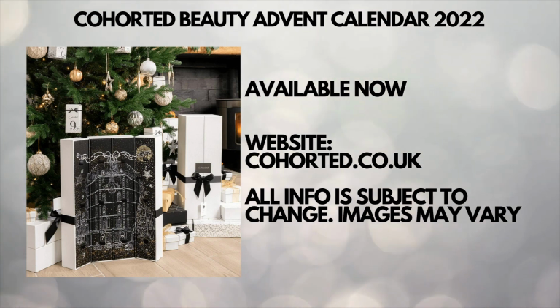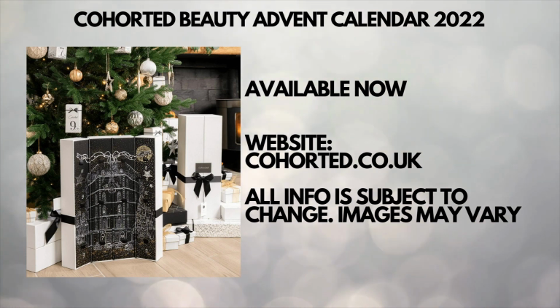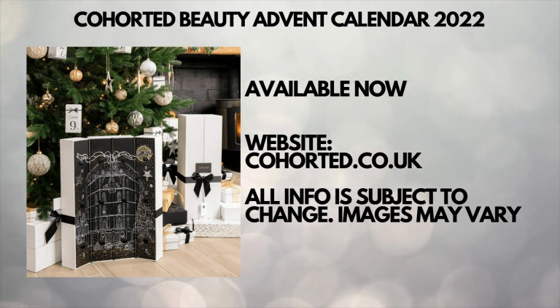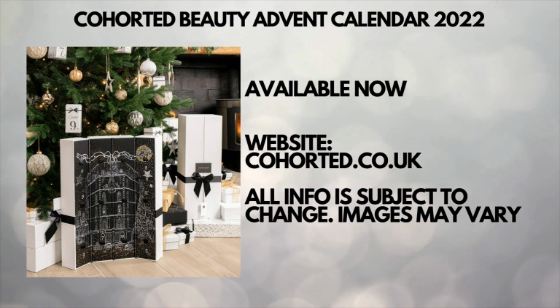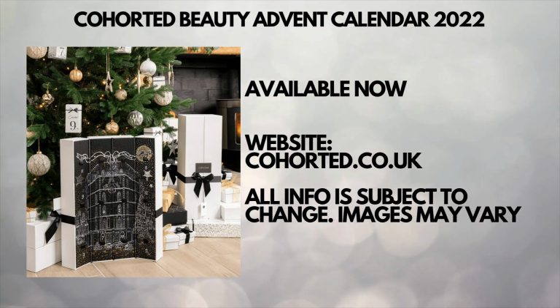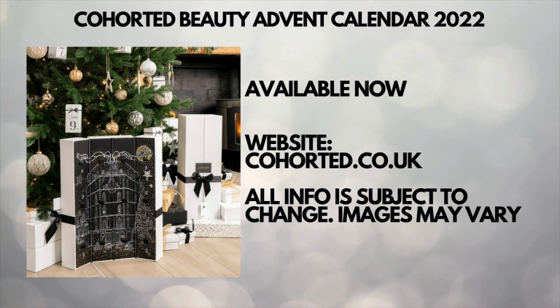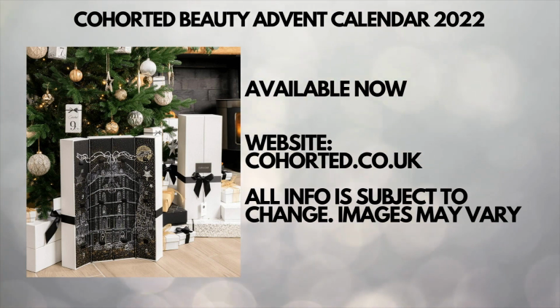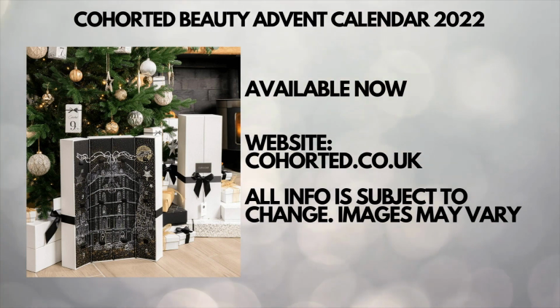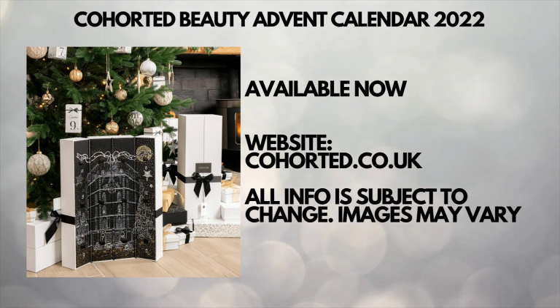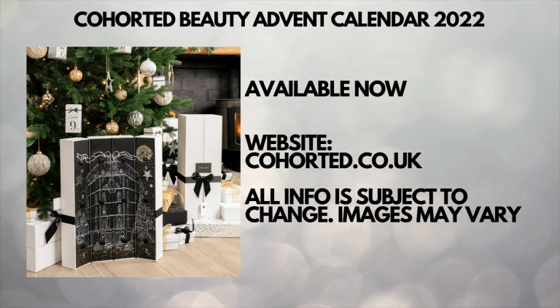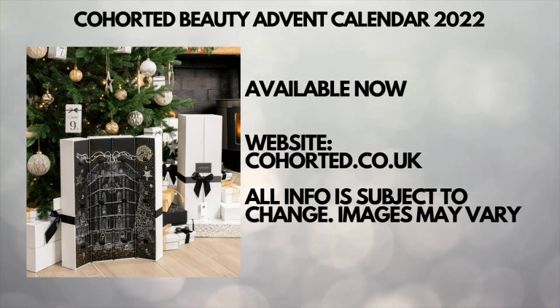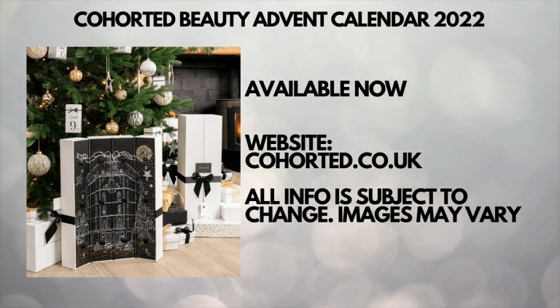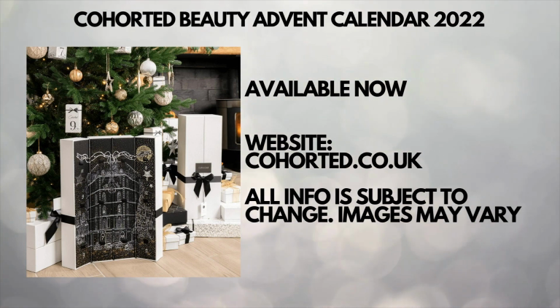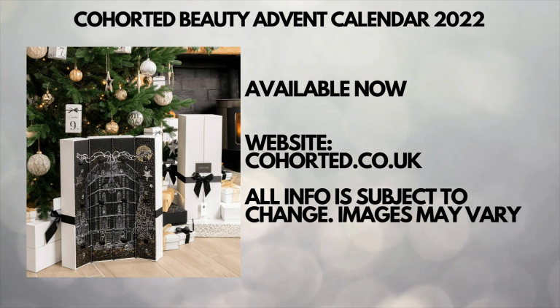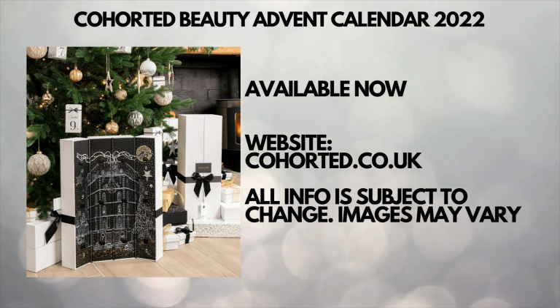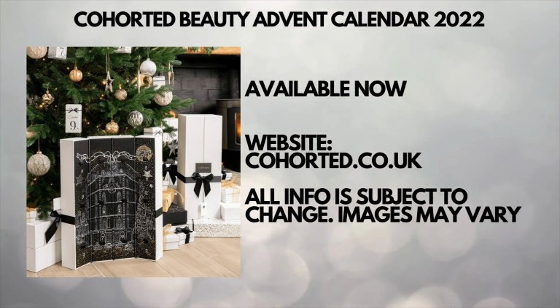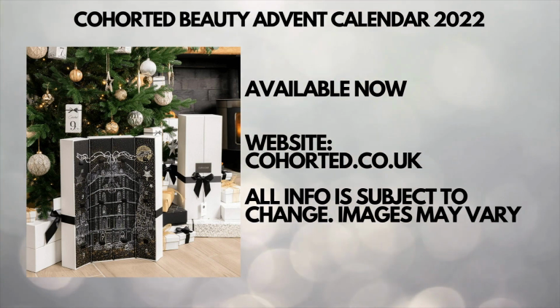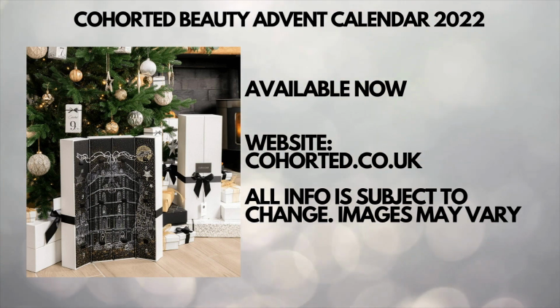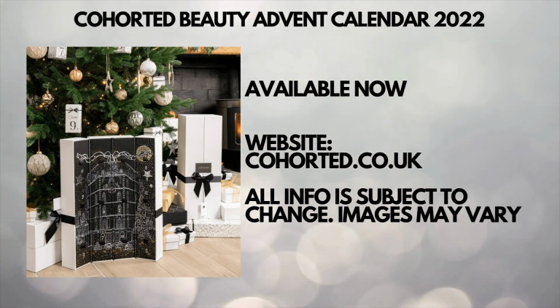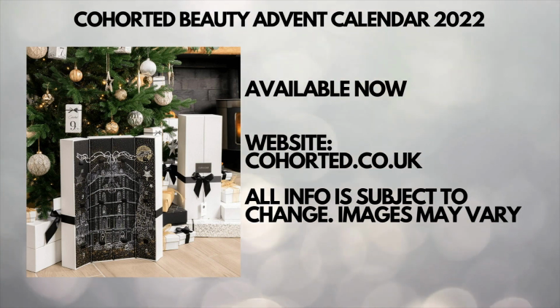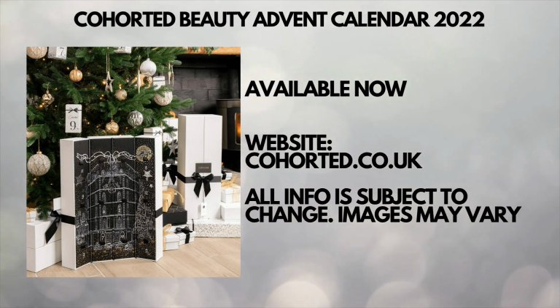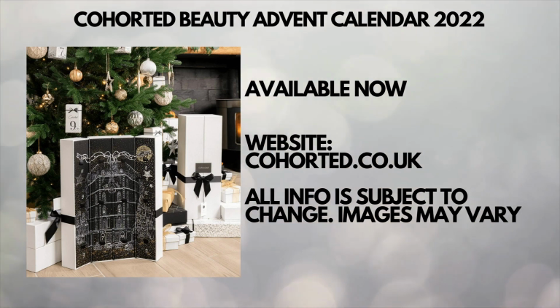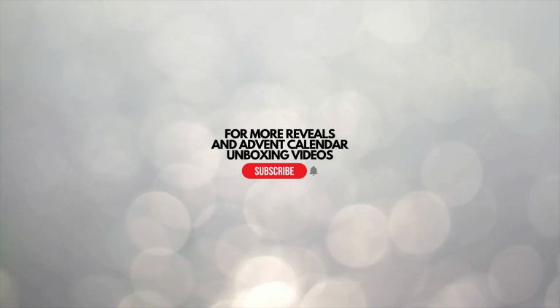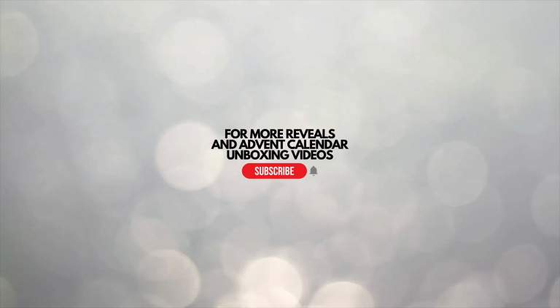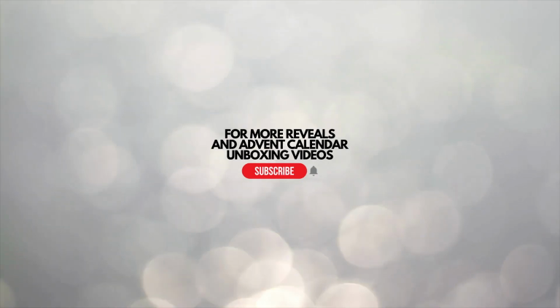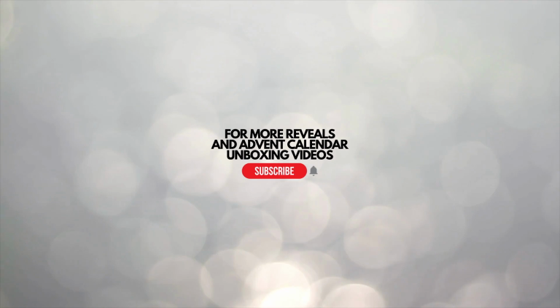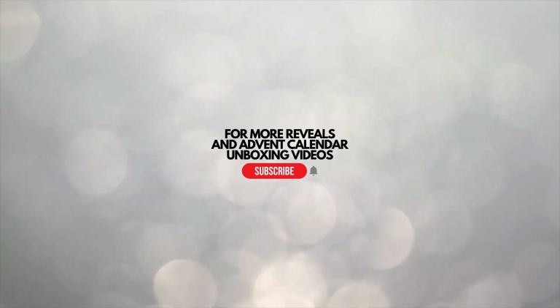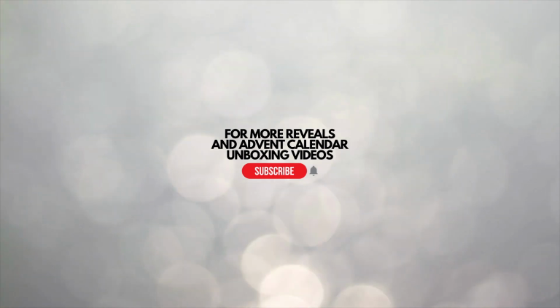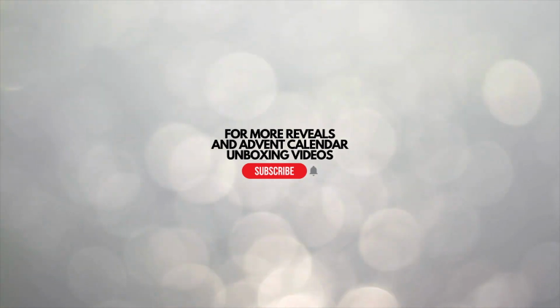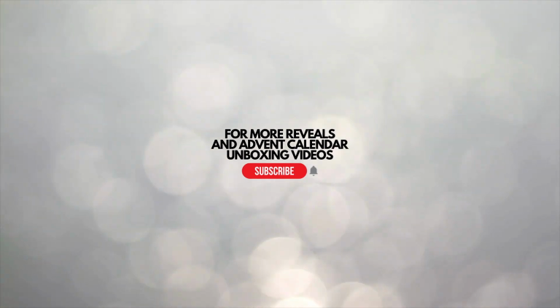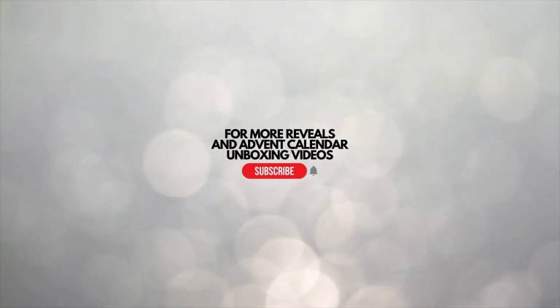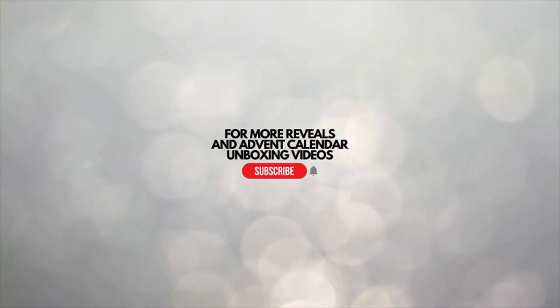Thank you very much for watching. For more advent calendar reveals, check those videos on the screen.